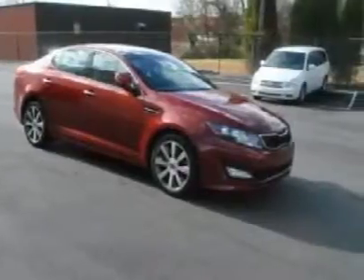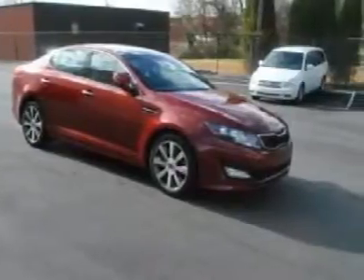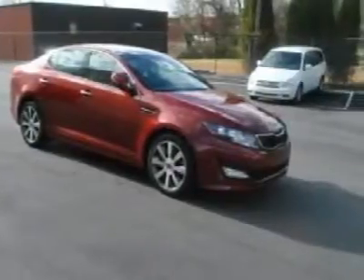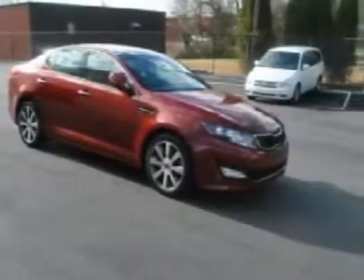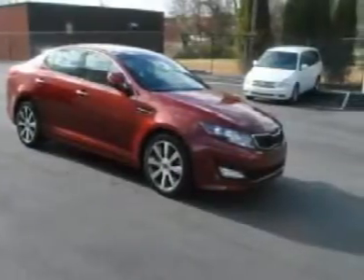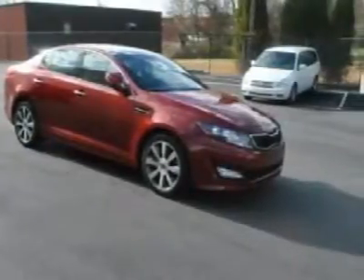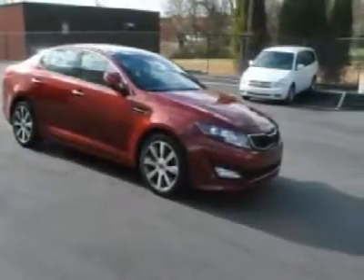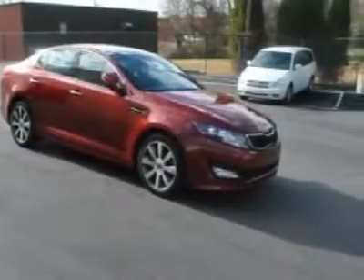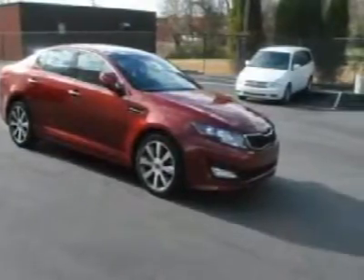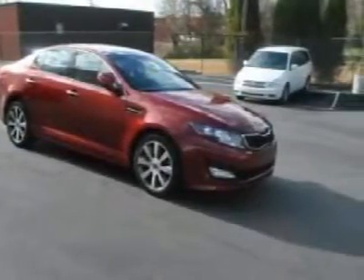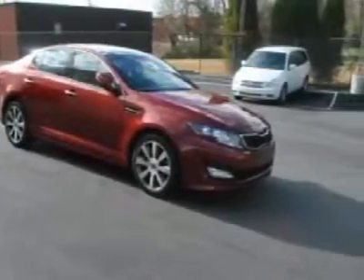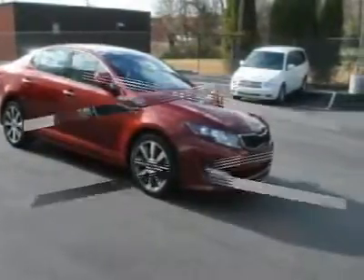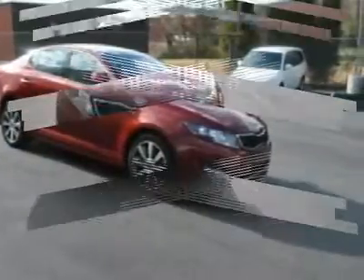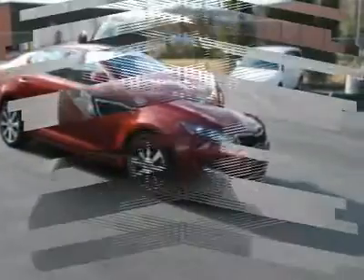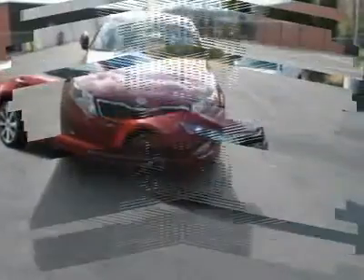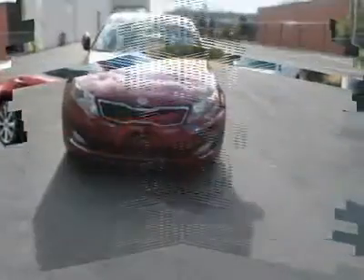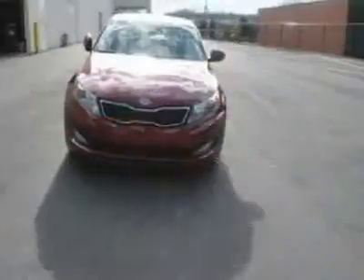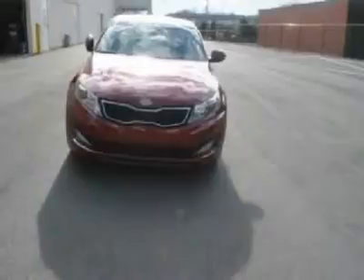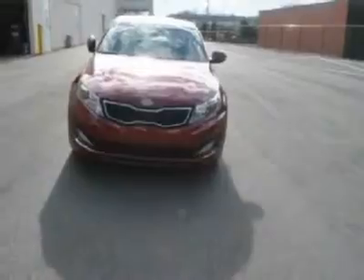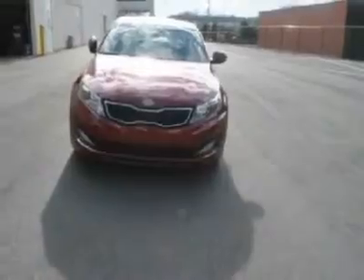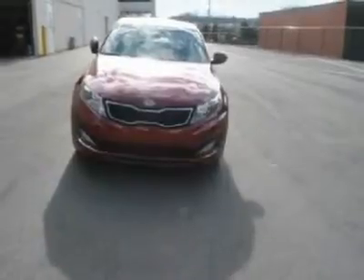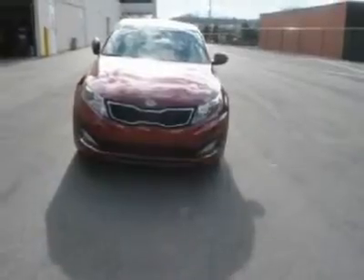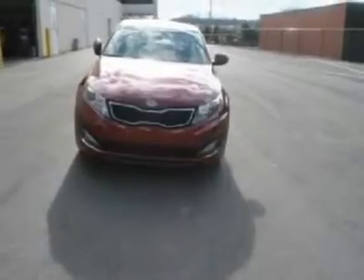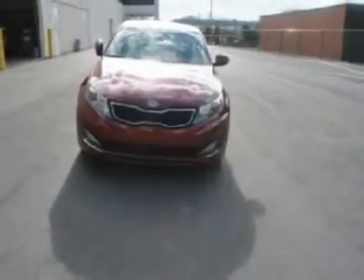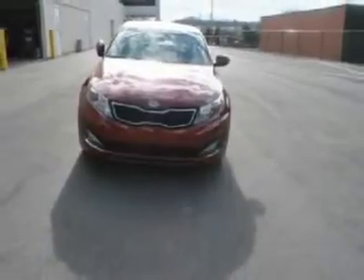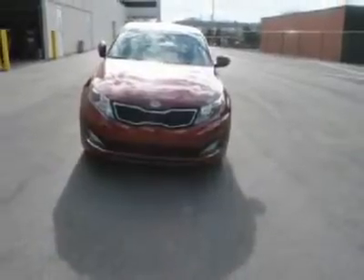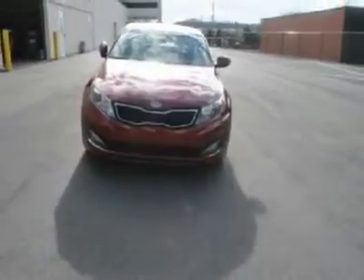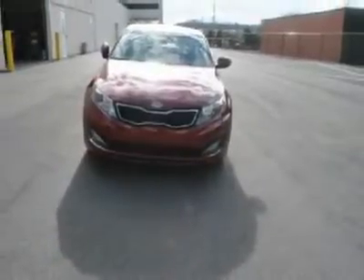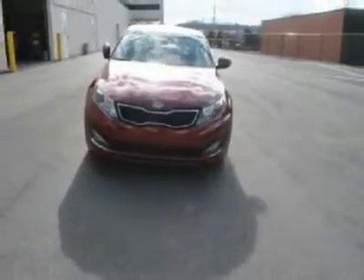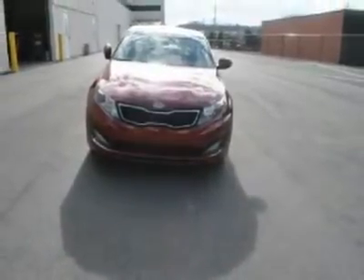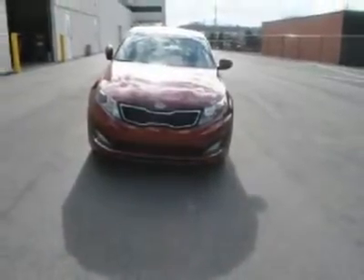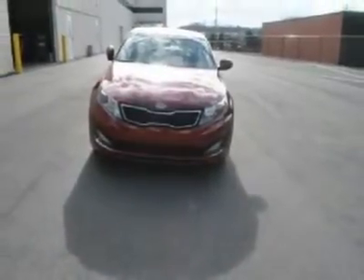Floor mats, auto dimming rear view mirror, keyless entry, cruise control. Come see the car for yourself.